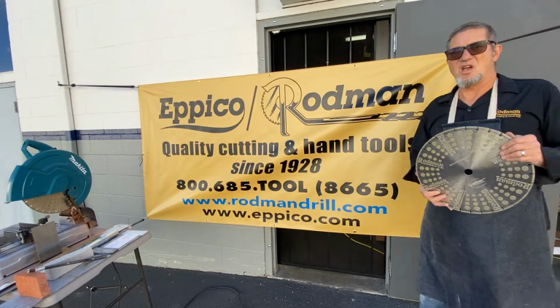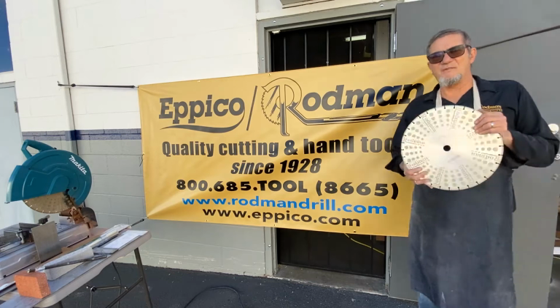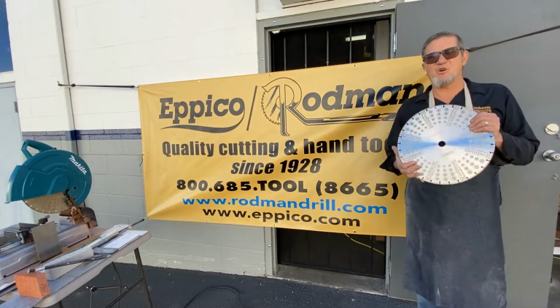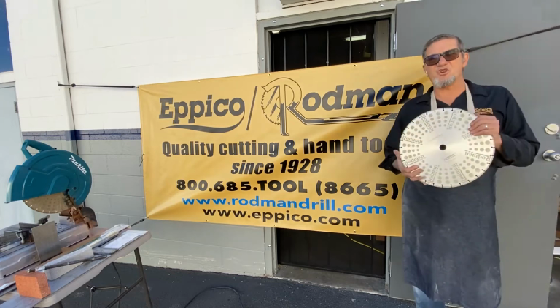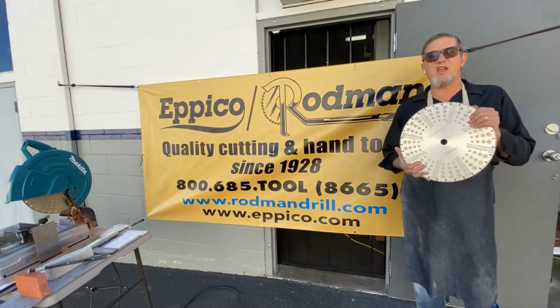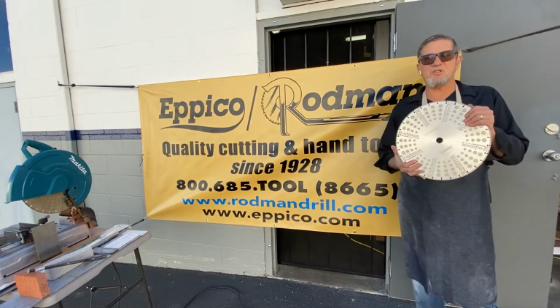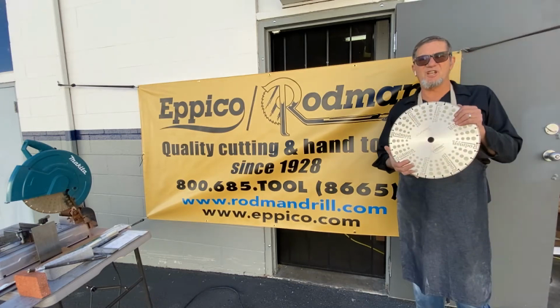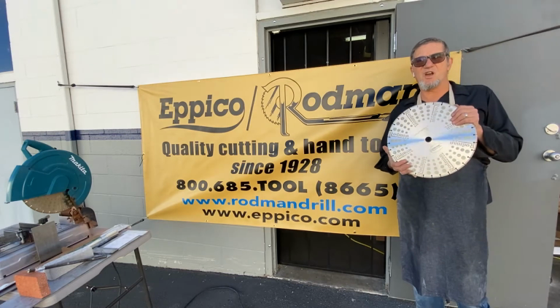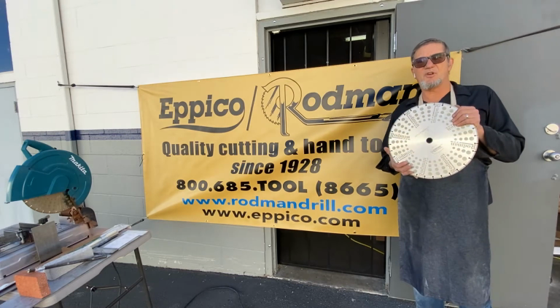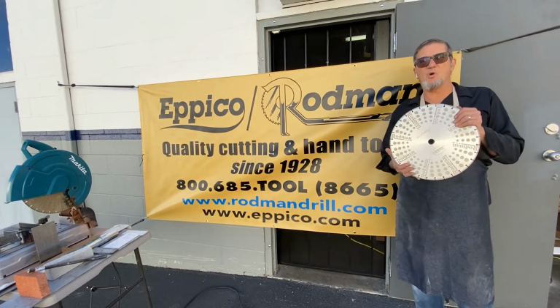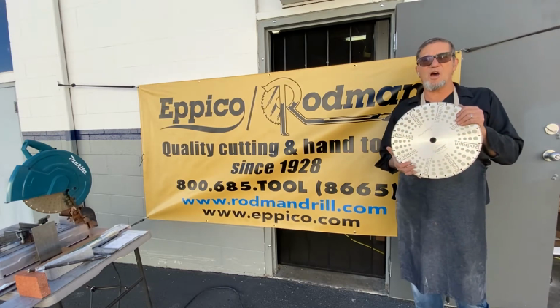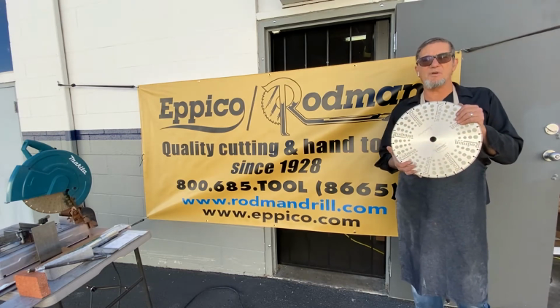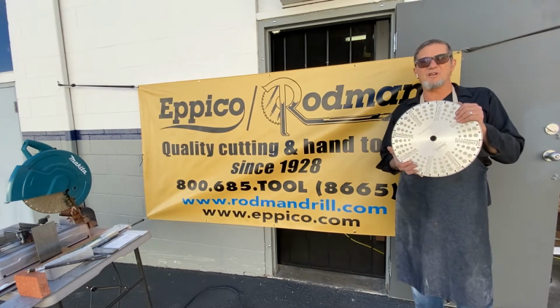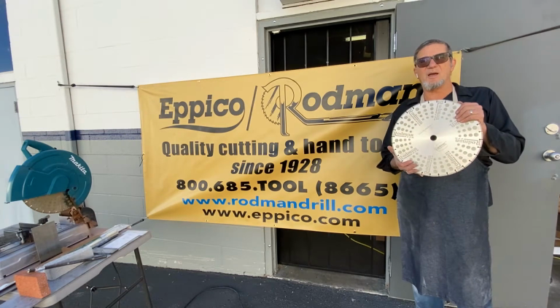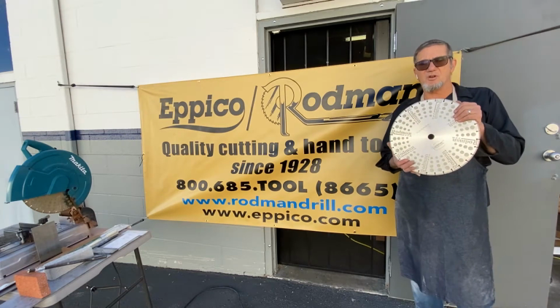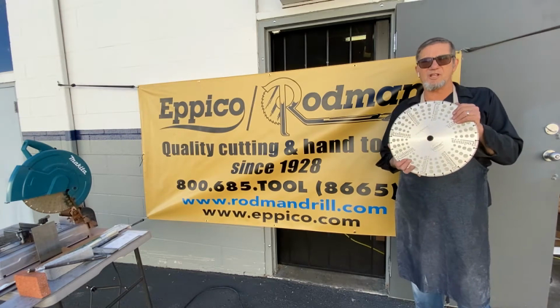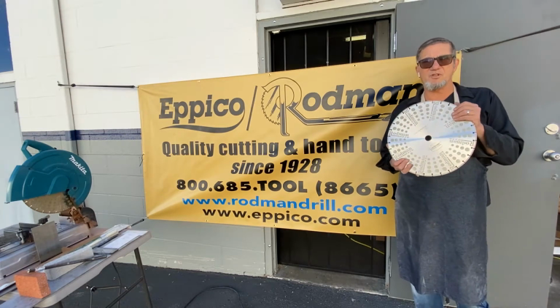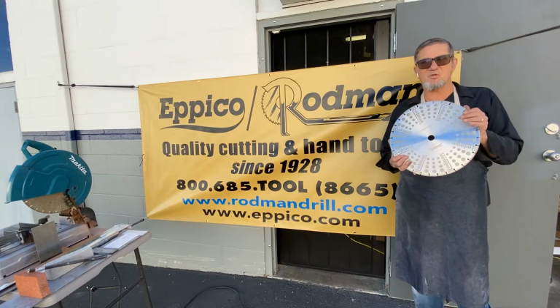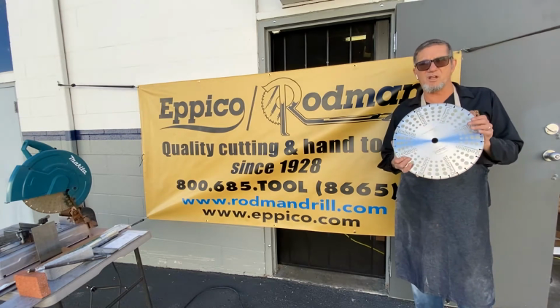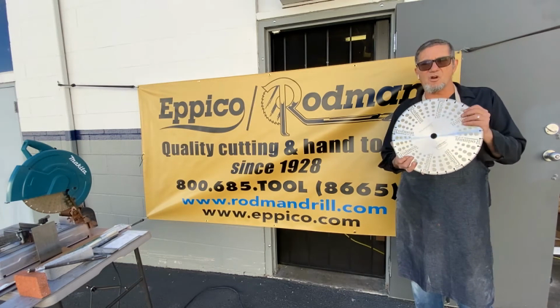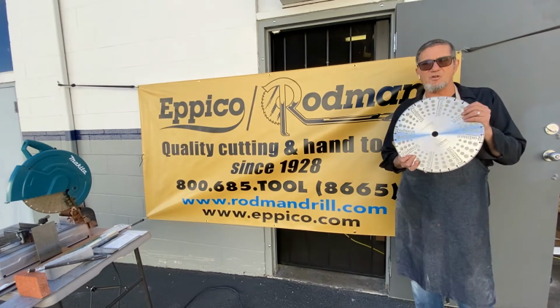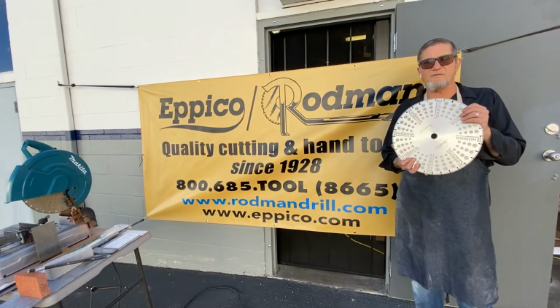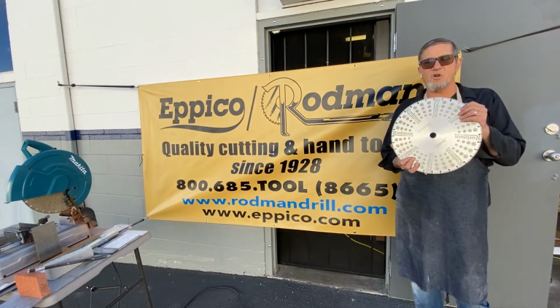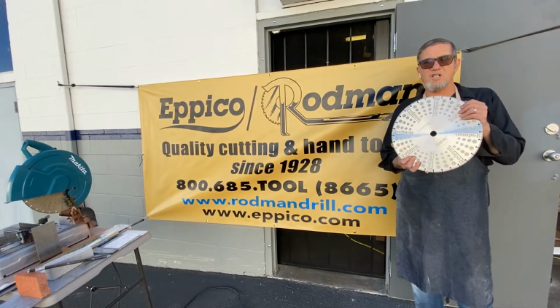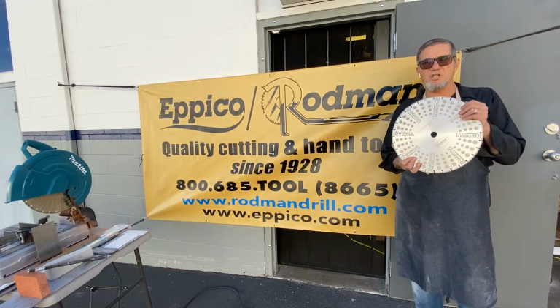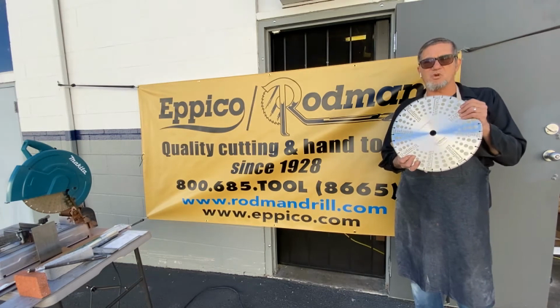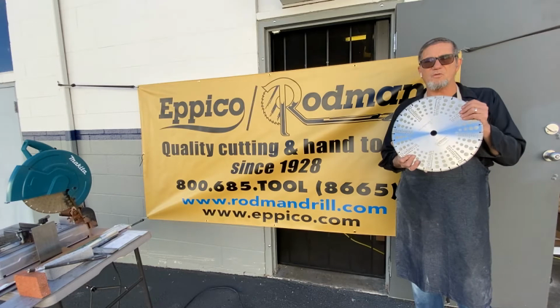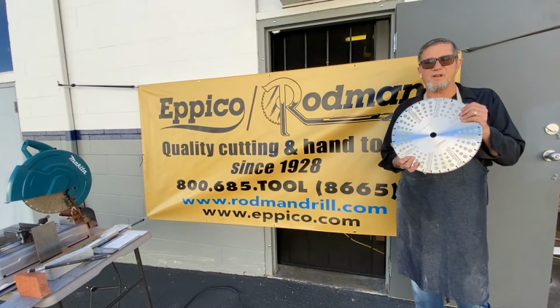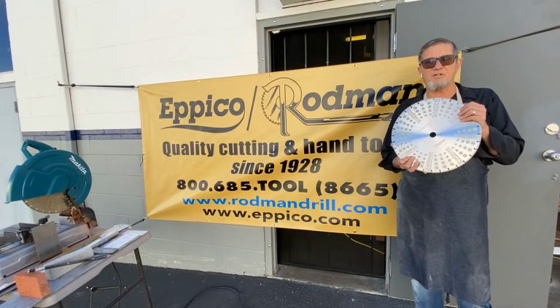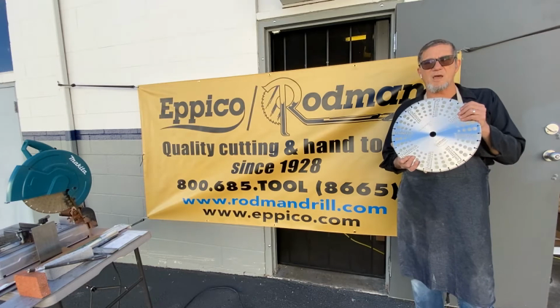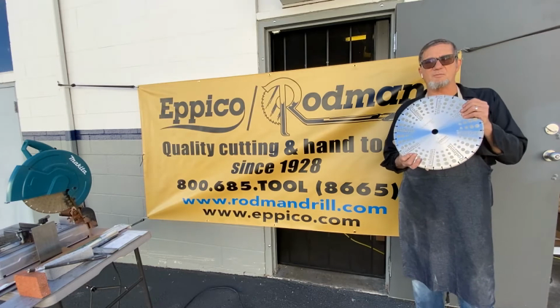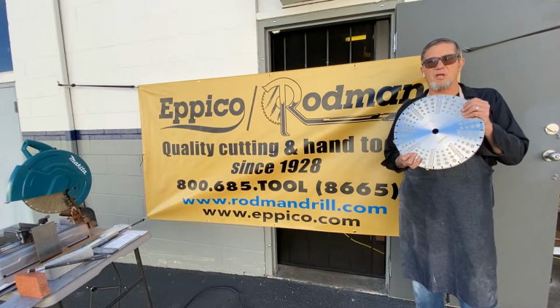Hey folks, John Epstein here, Epico Rodman. I'm here to demonstrate our new 14-inch Goldfinger Diamond Blade.